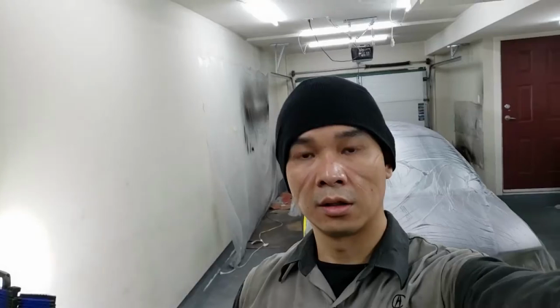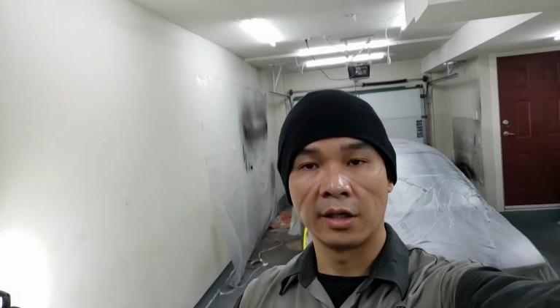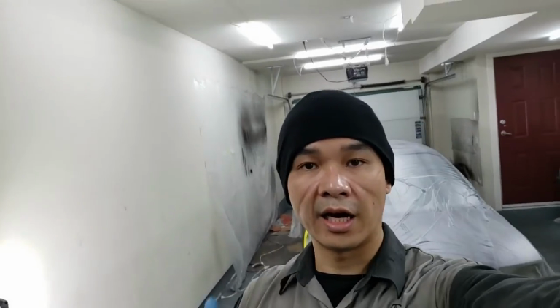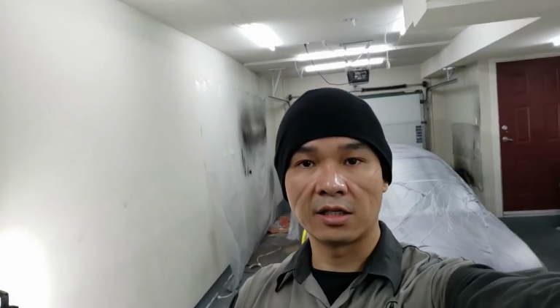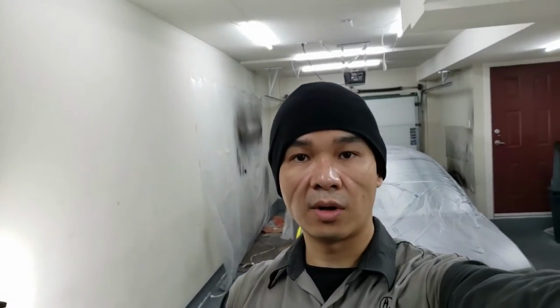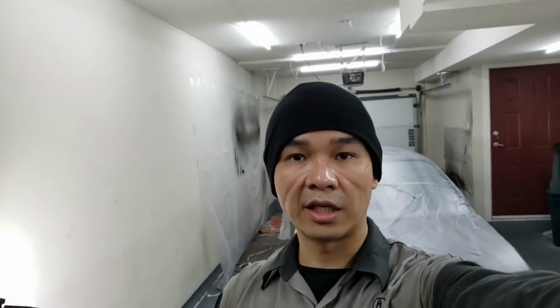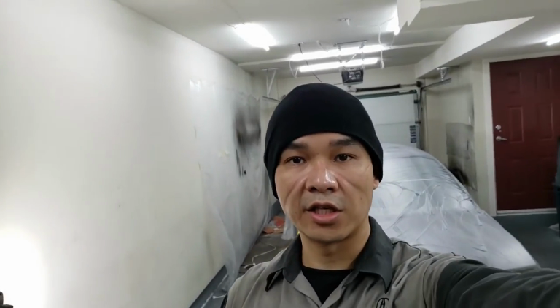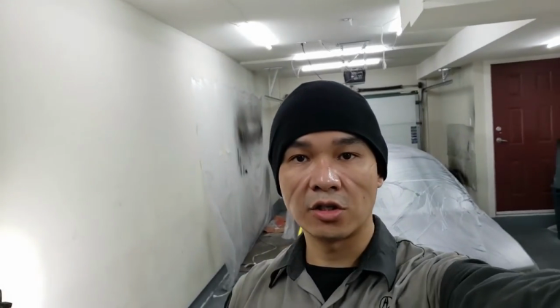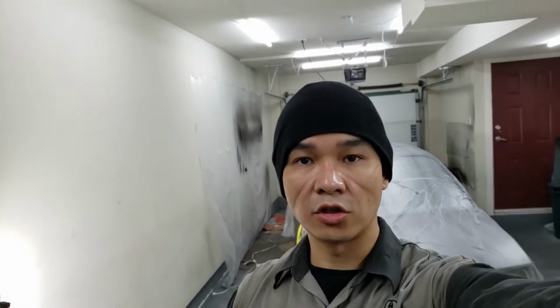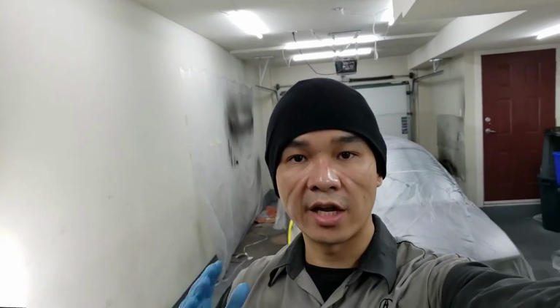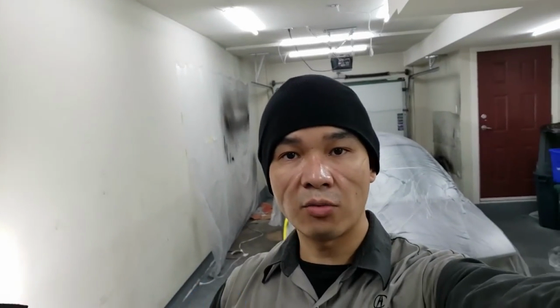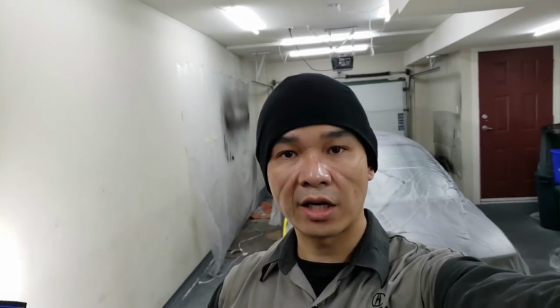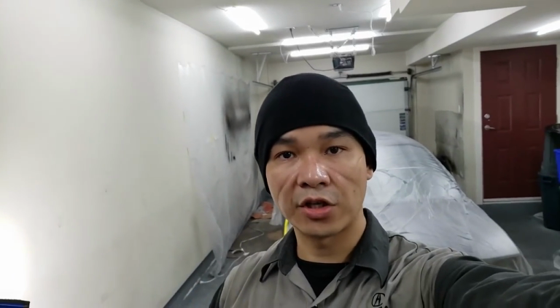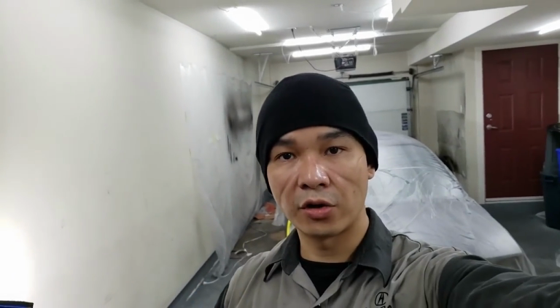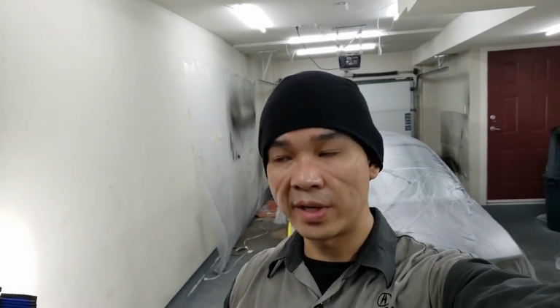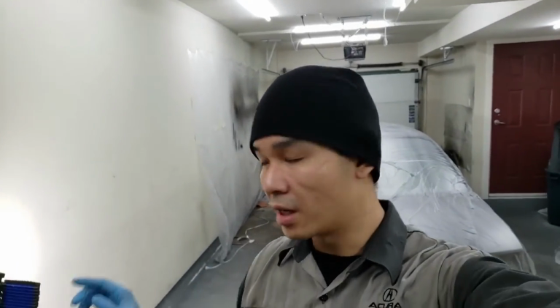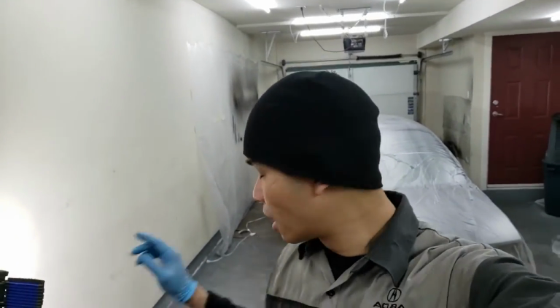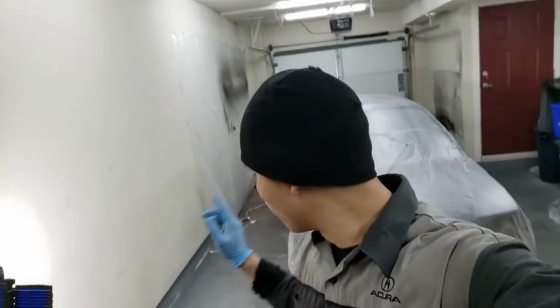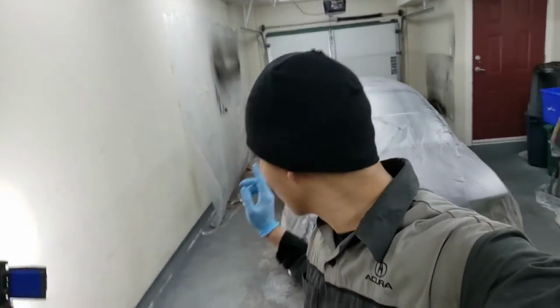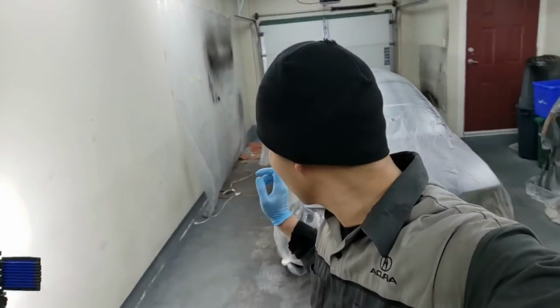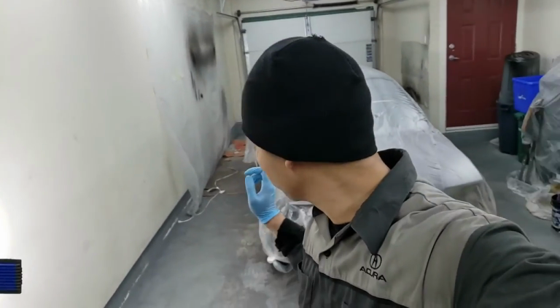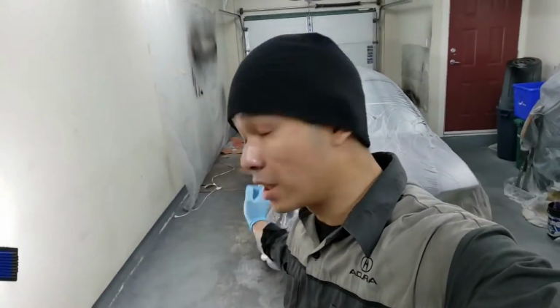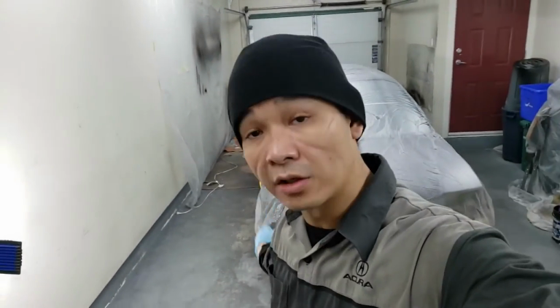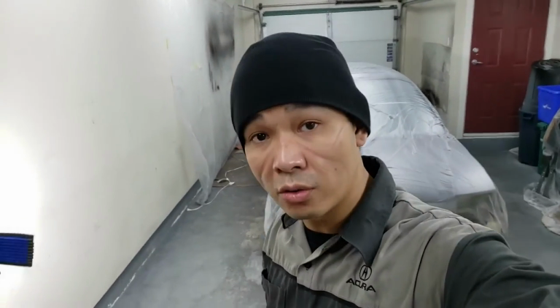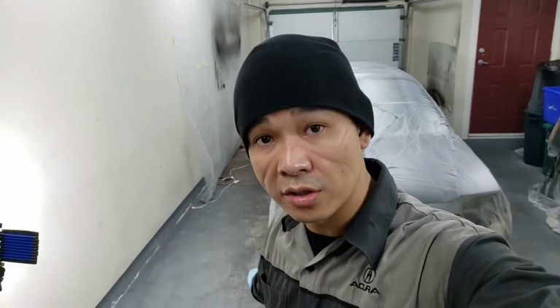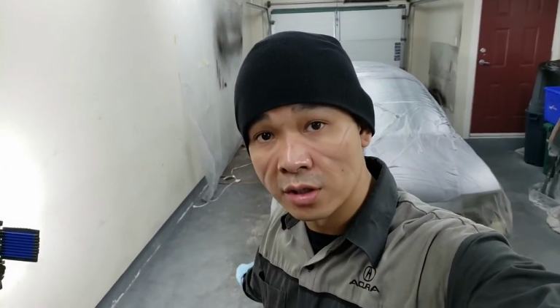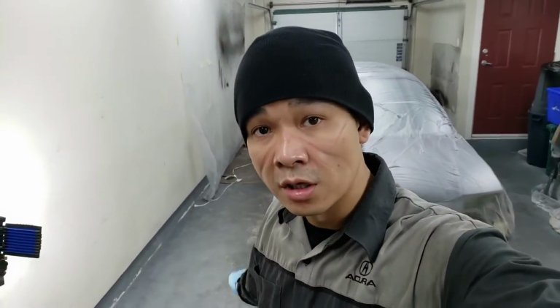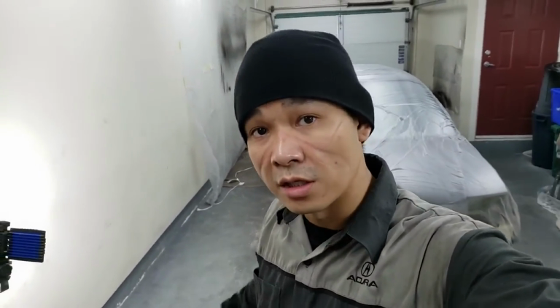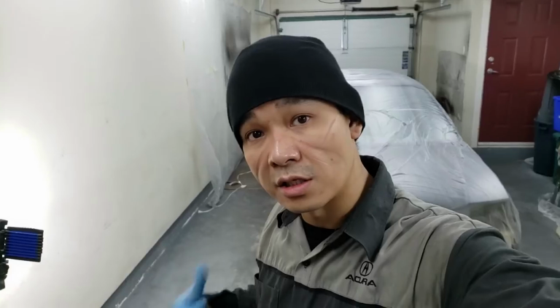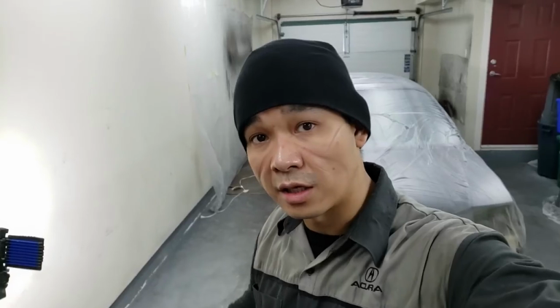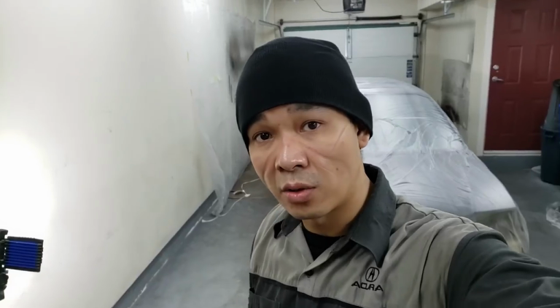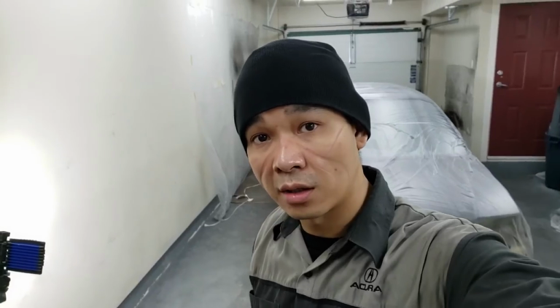Hey guys, welcome back to the channel. So today we're actually going to be hanging the doors. Let's just get to work.